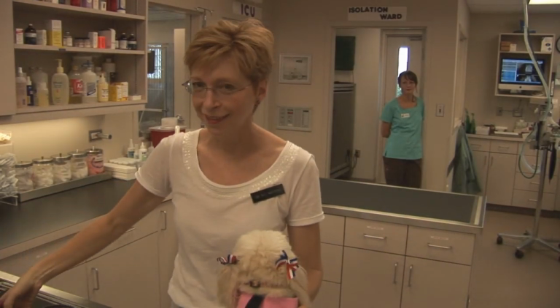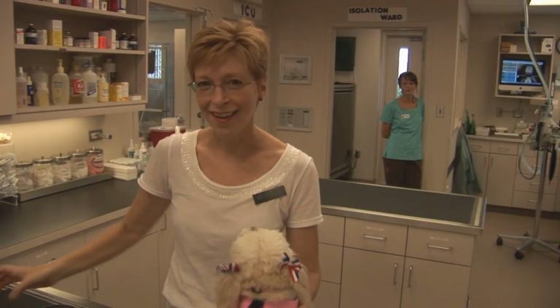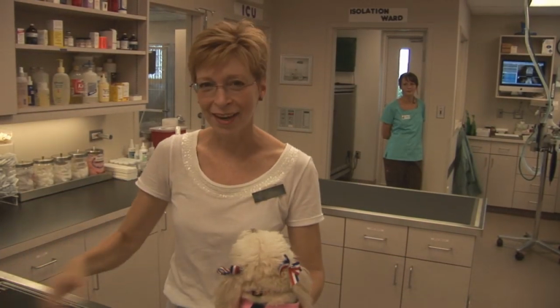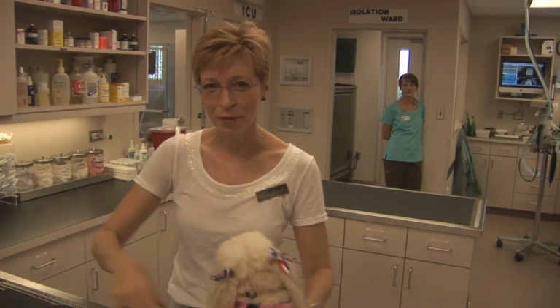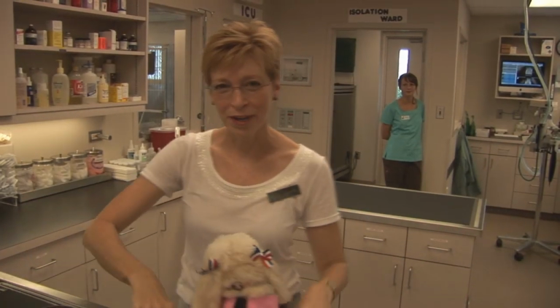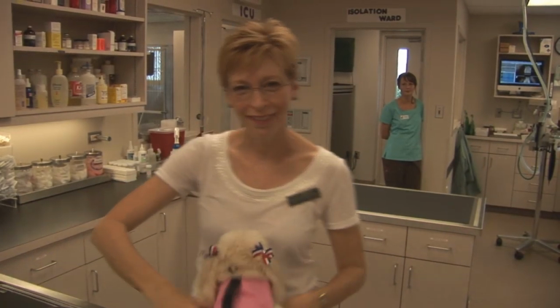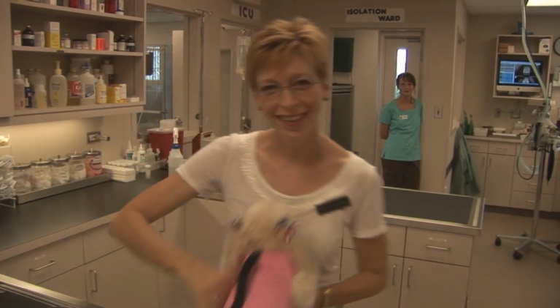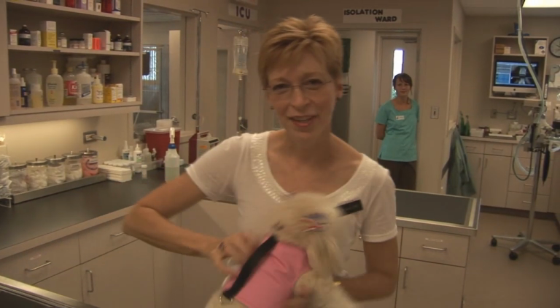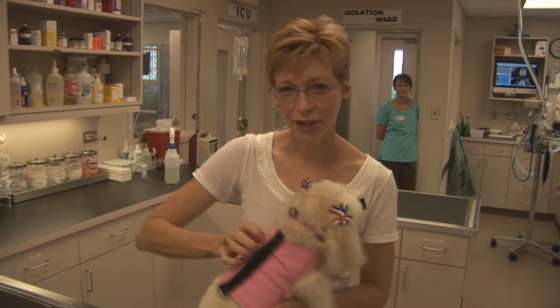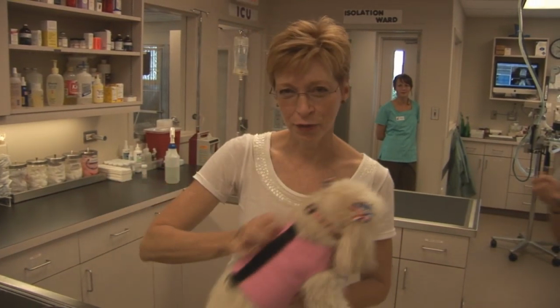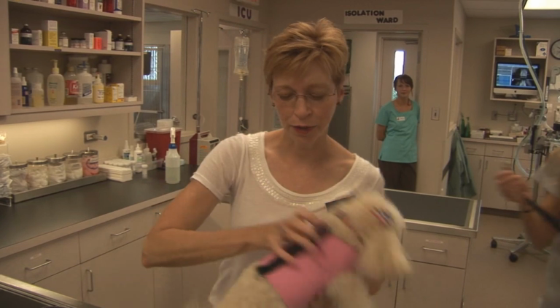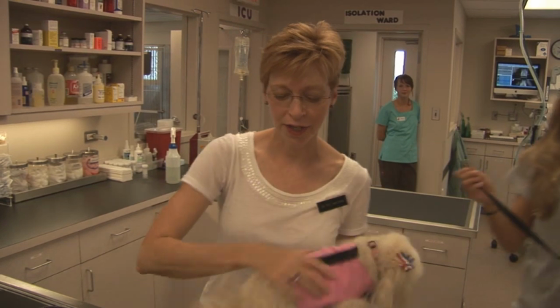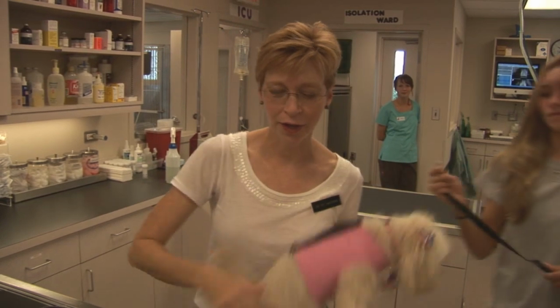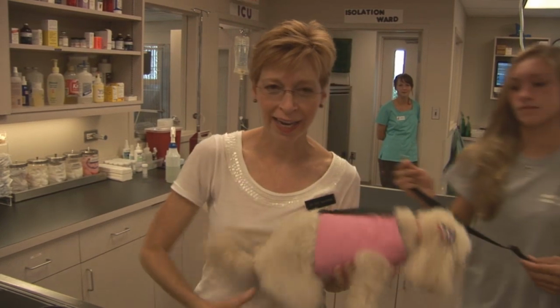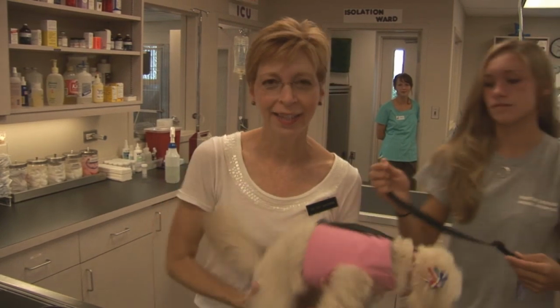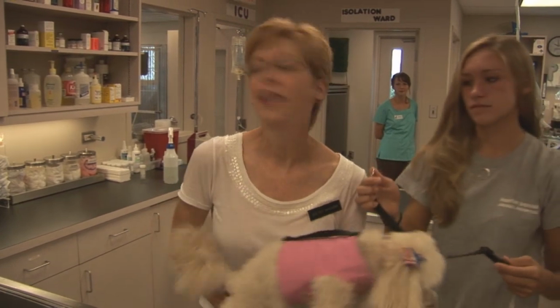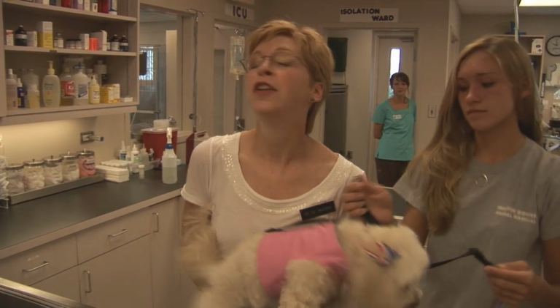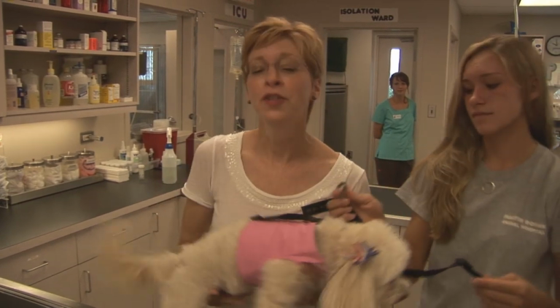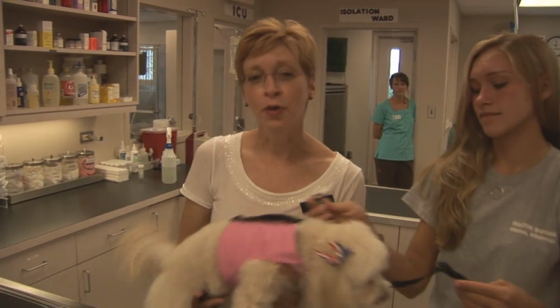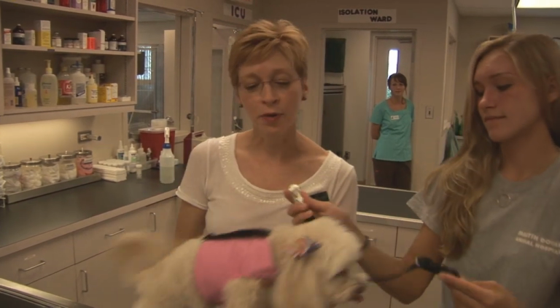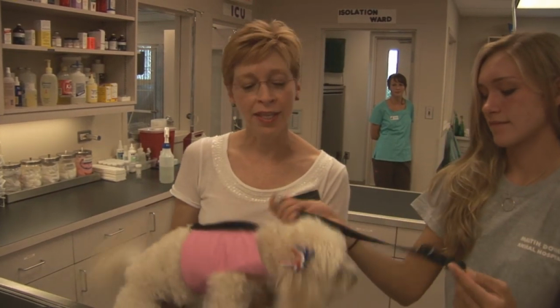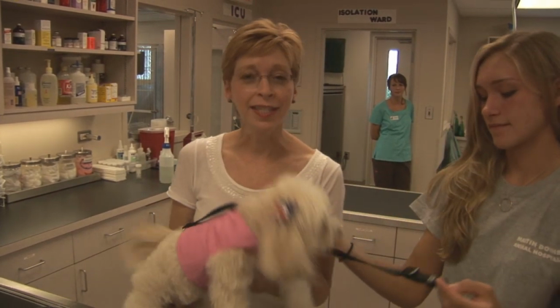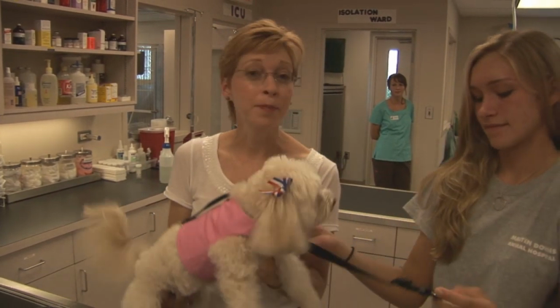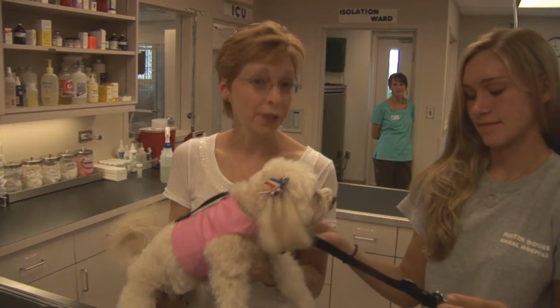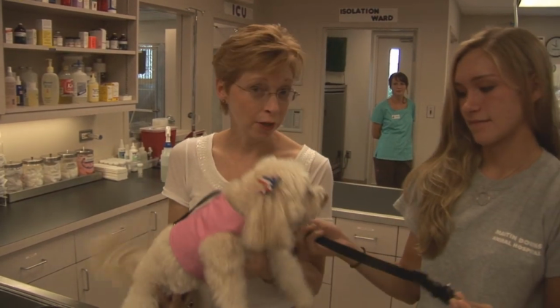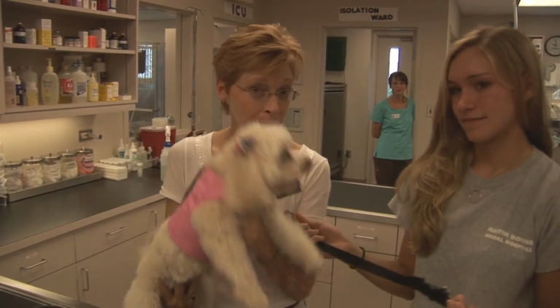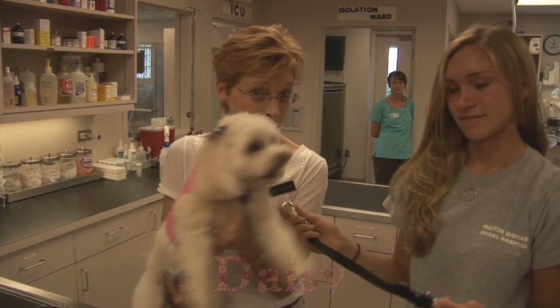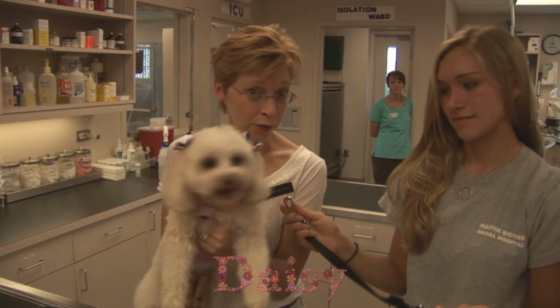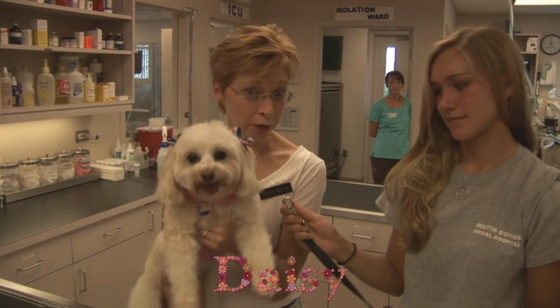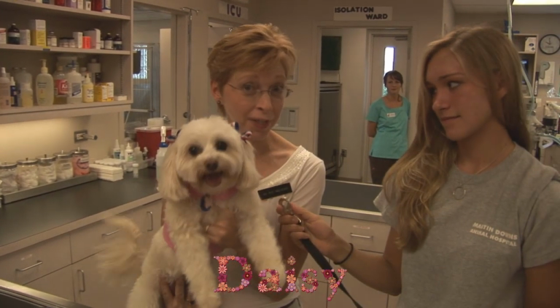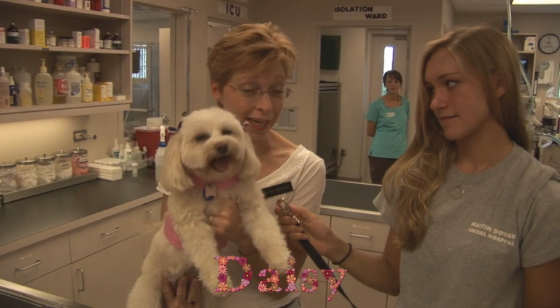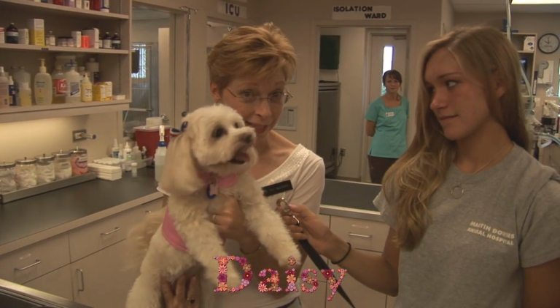Hi, how are you? Dr. Waters here again. So this is my dog, my personal dog, Daisy.